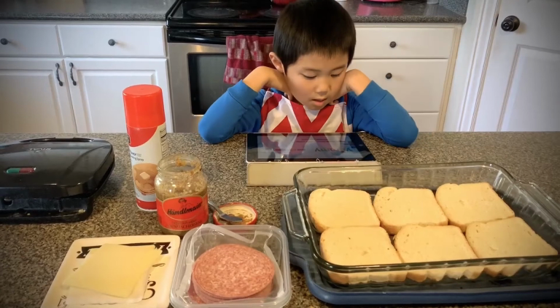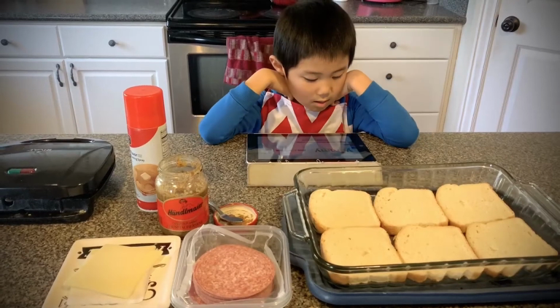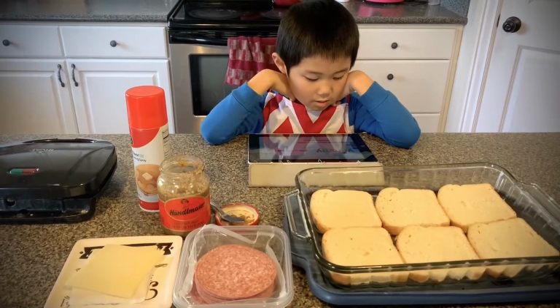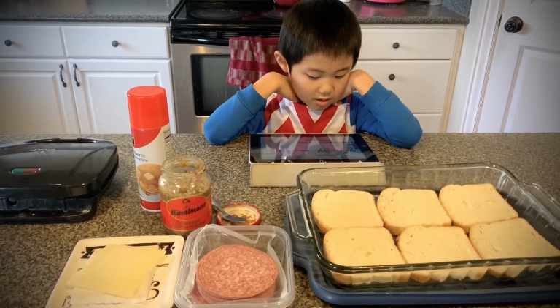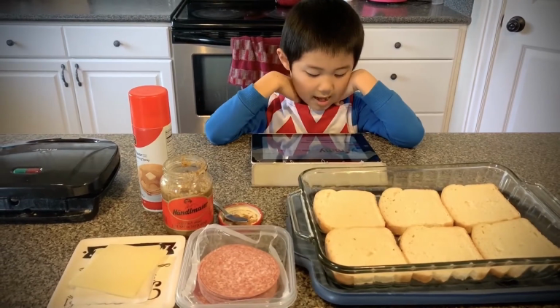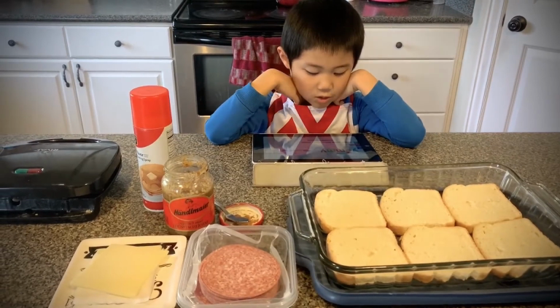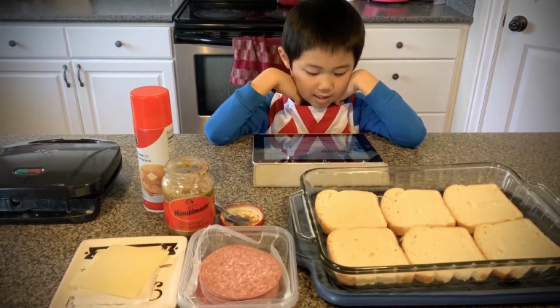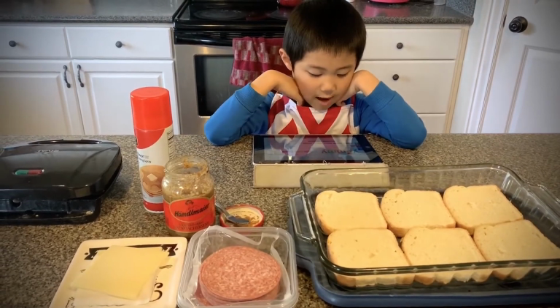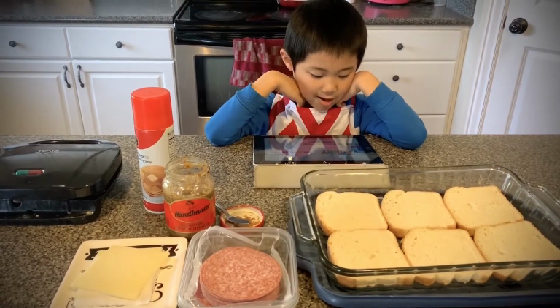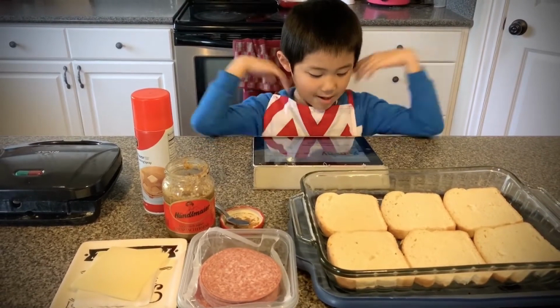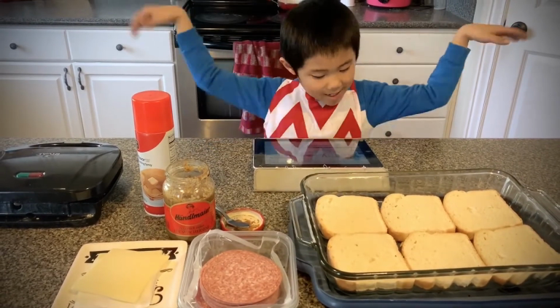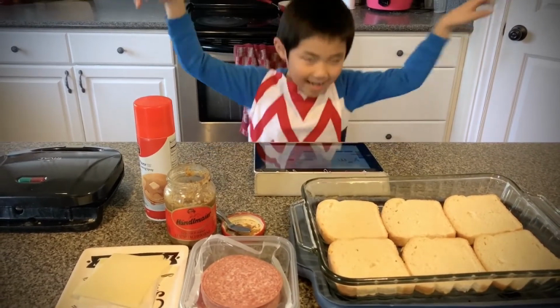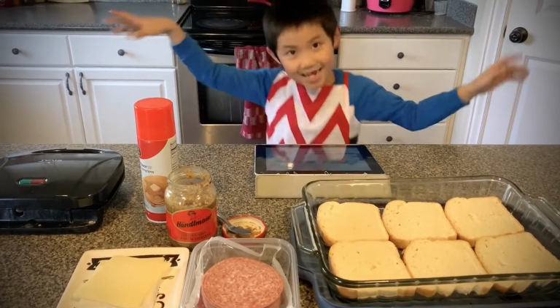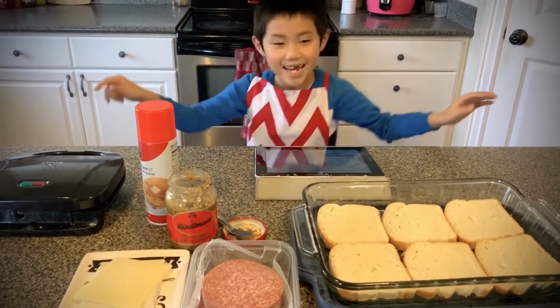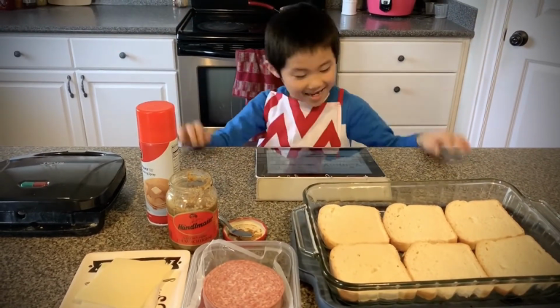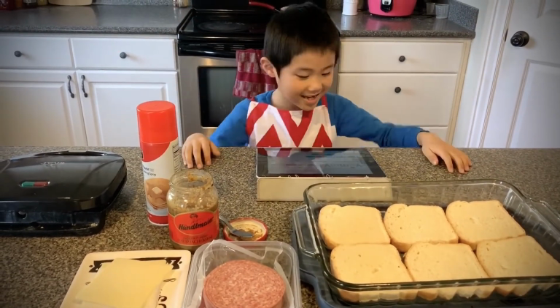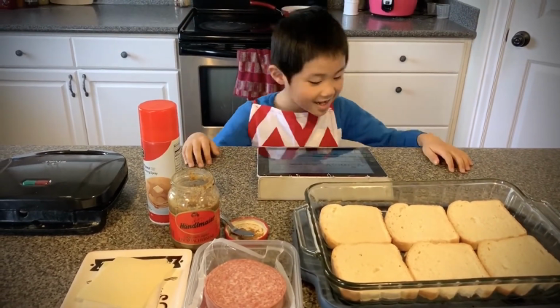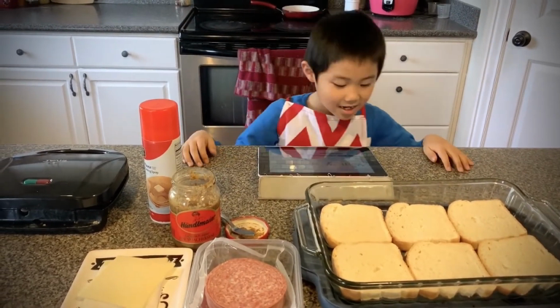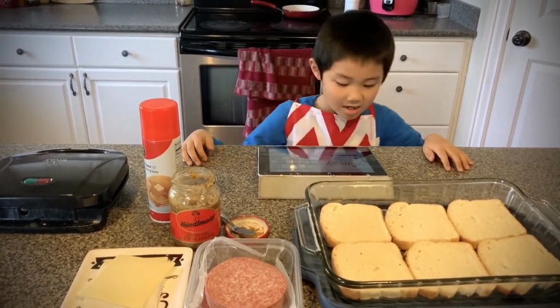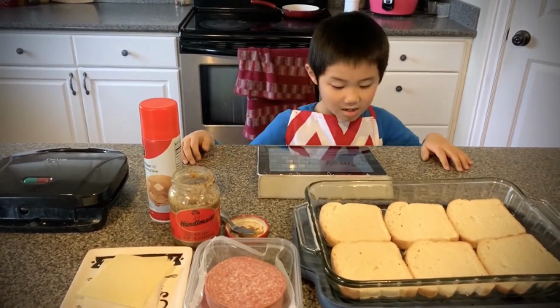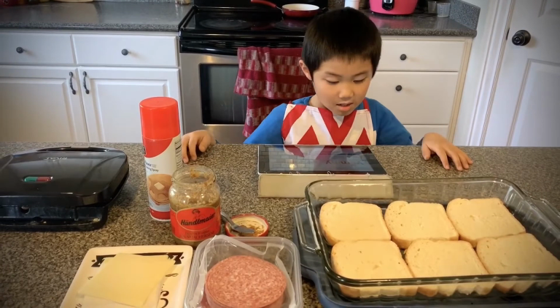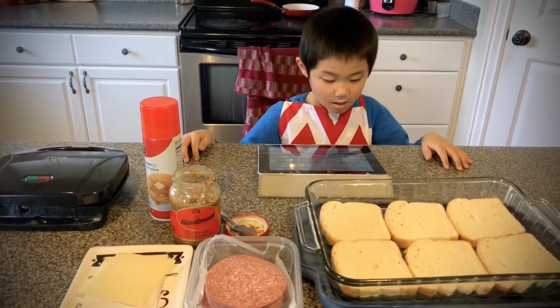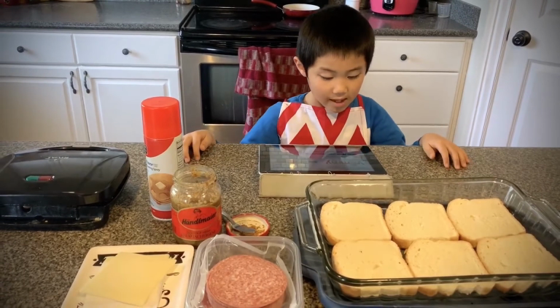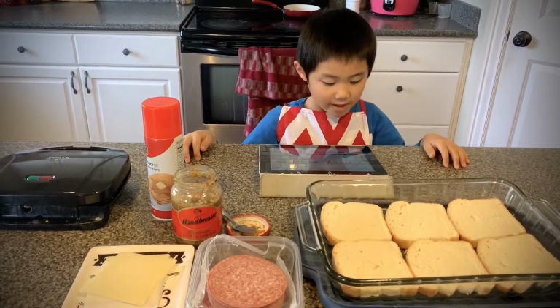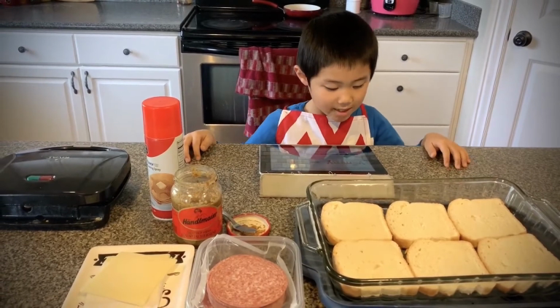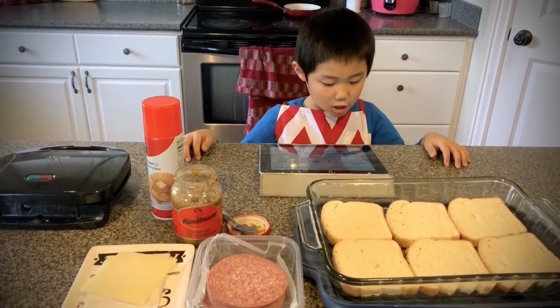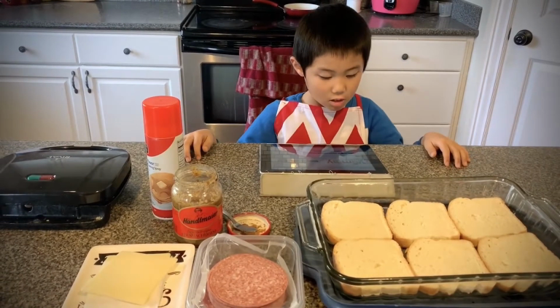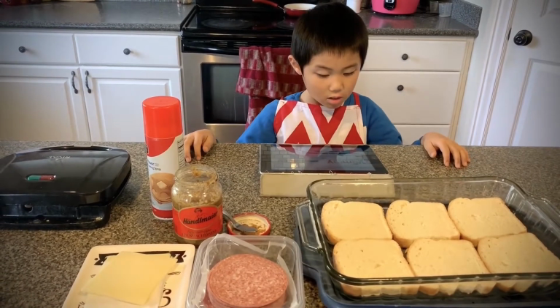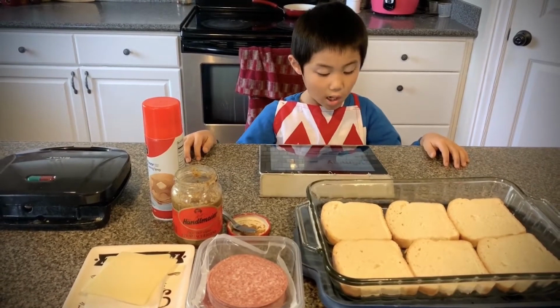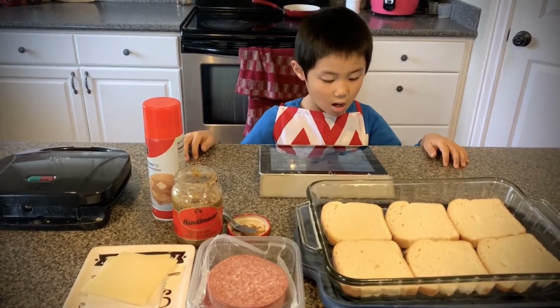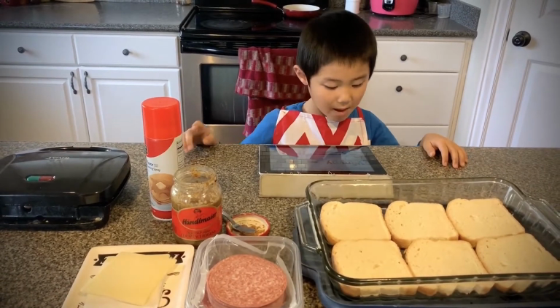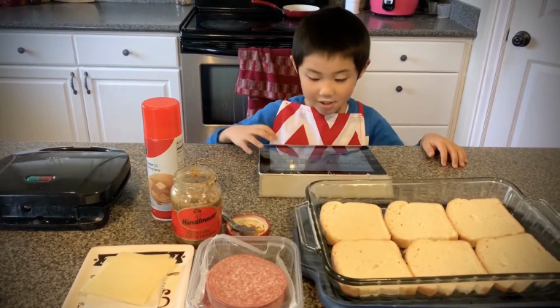Turkey and Swiss Waffle from Mimi. YummyHealthyEasy.com by Jane.